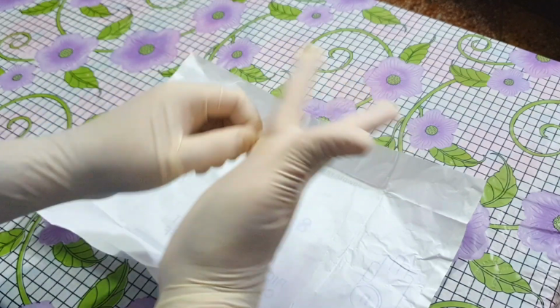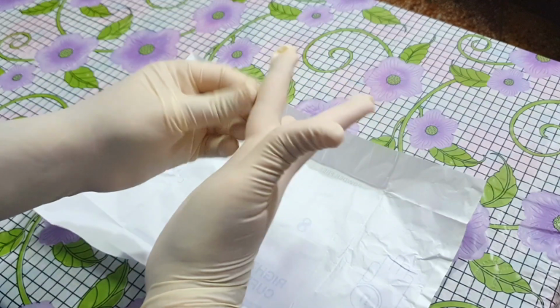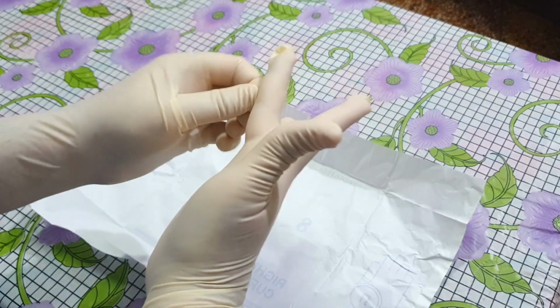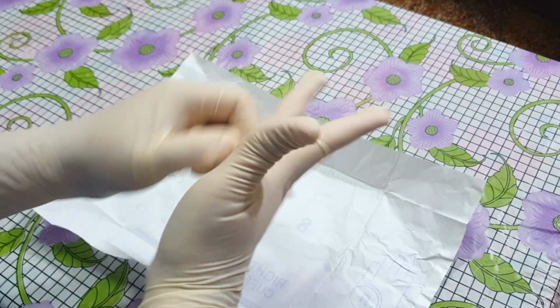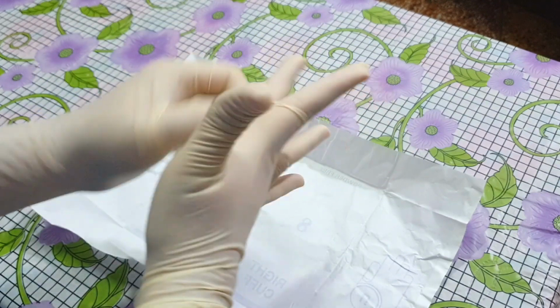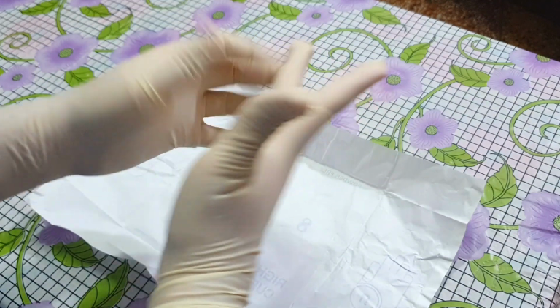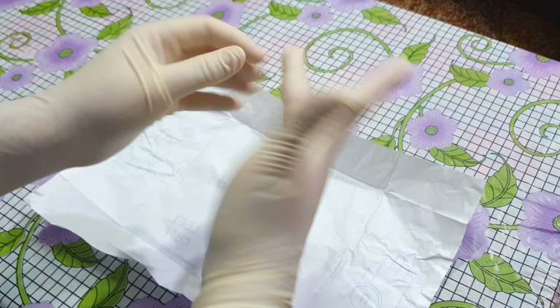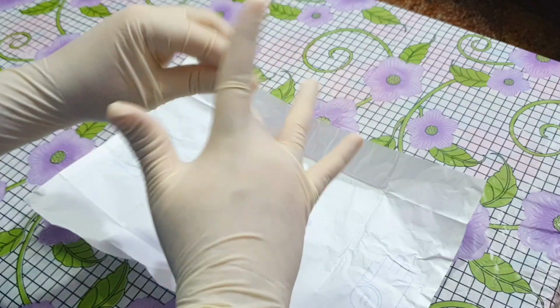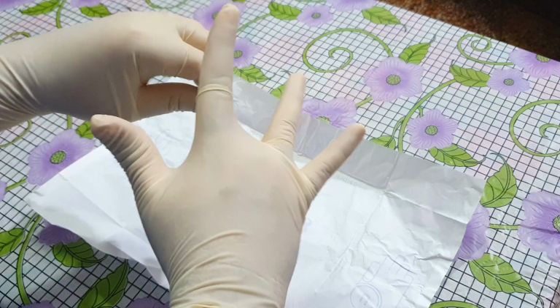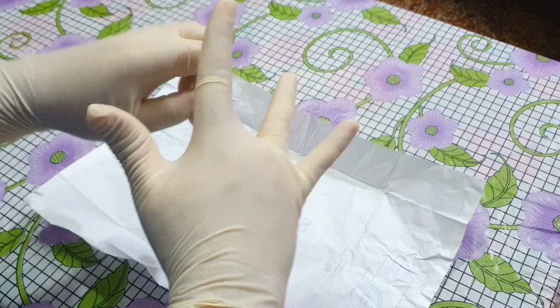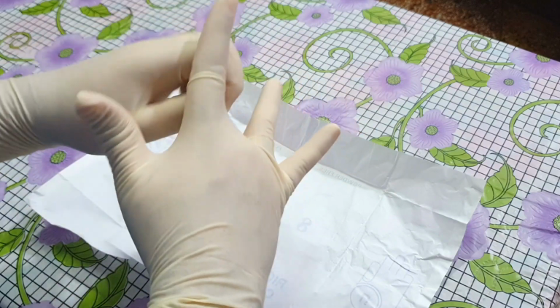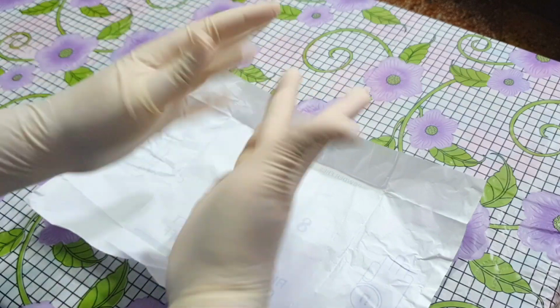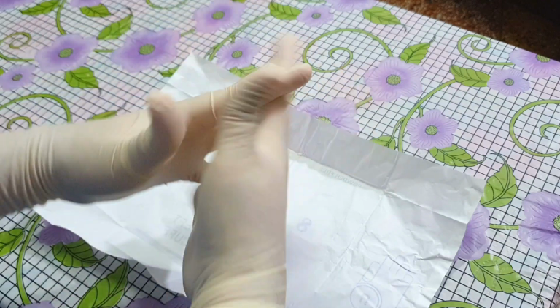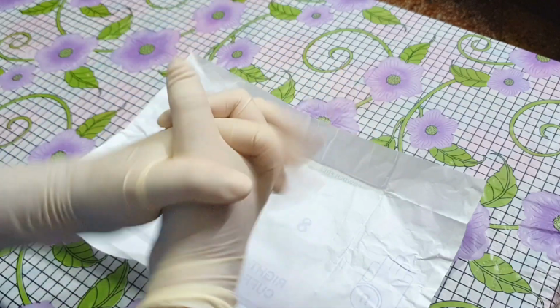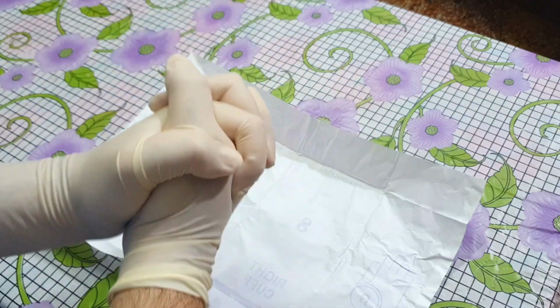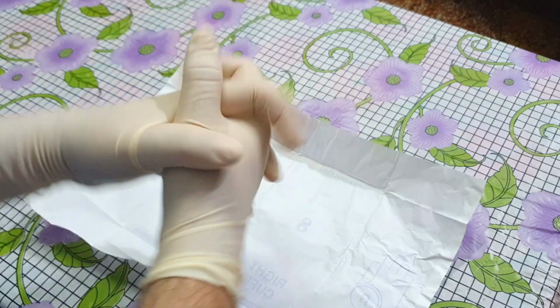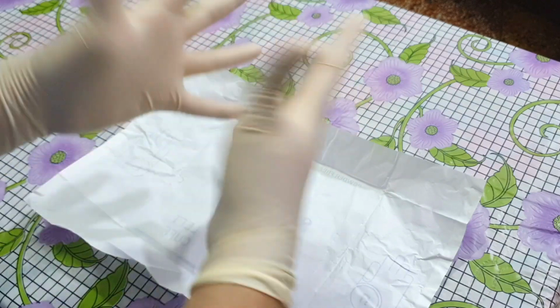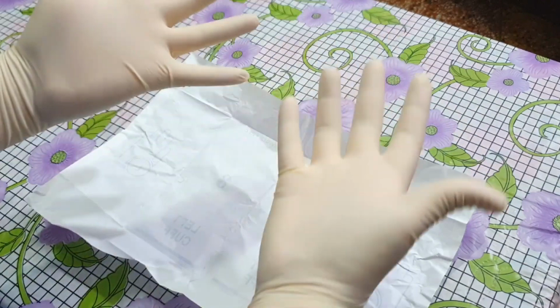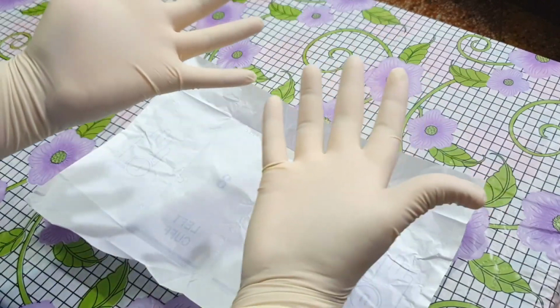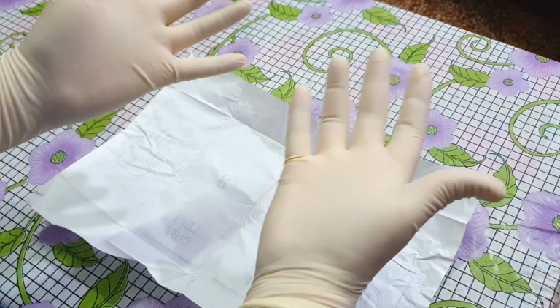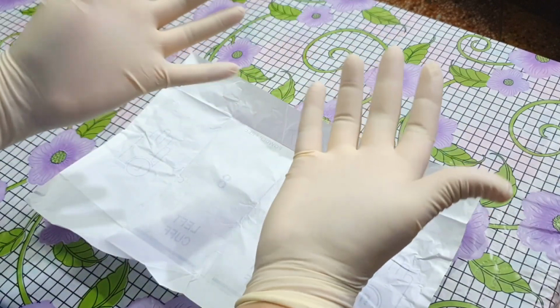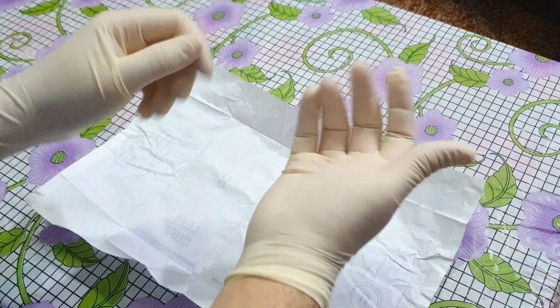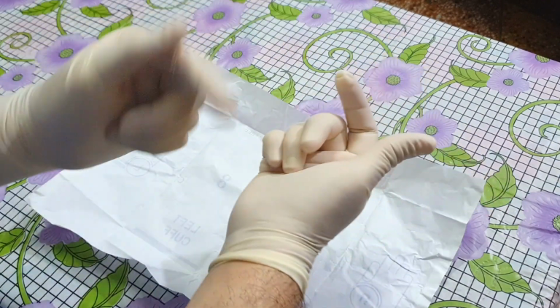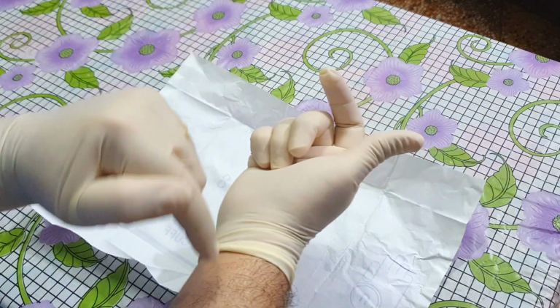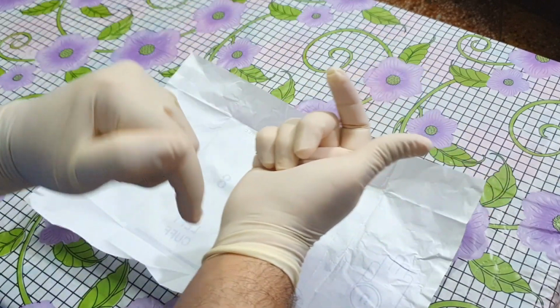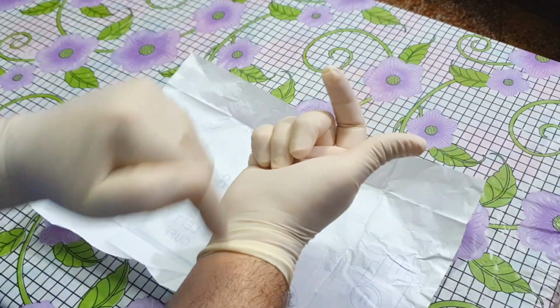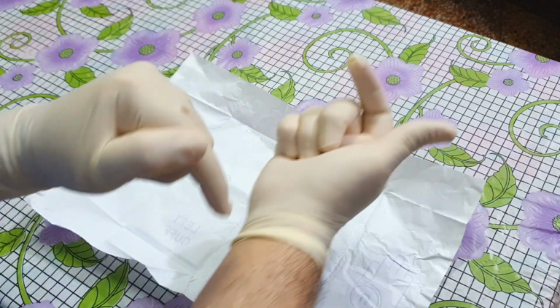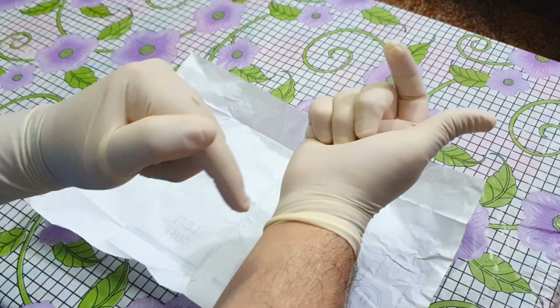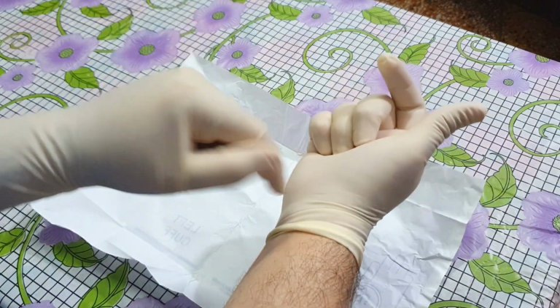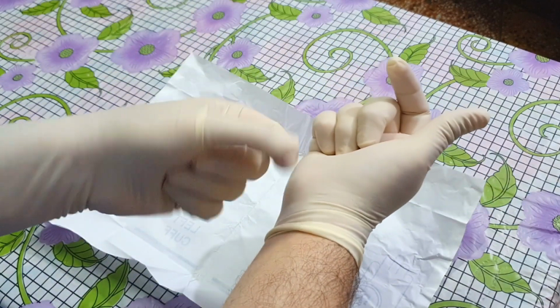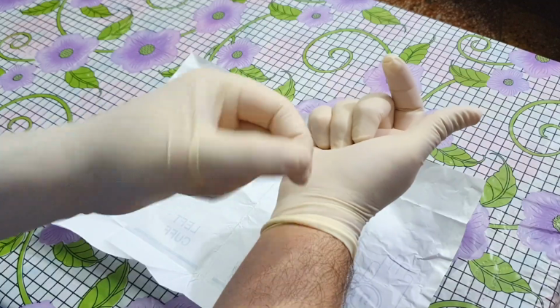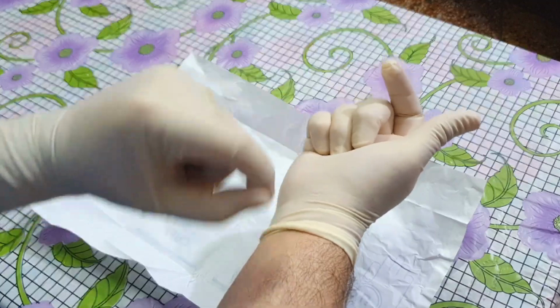However, they cannot touch any other object which is not sterilized. As you will be wearing the gown, you can slide the gloves over your gown sleeves.